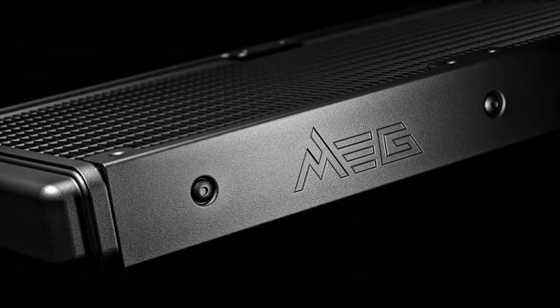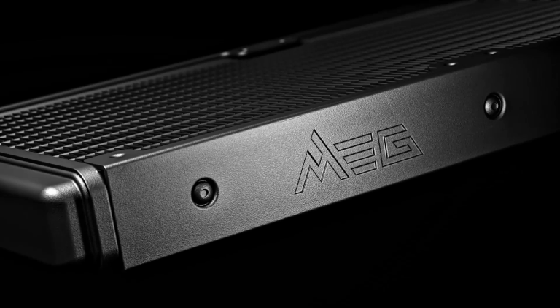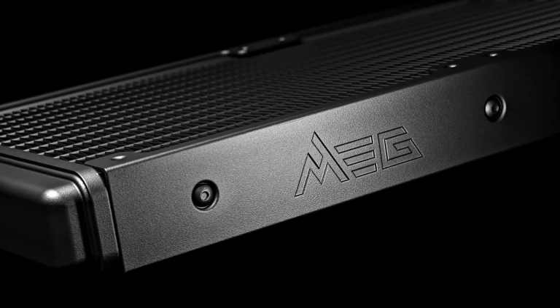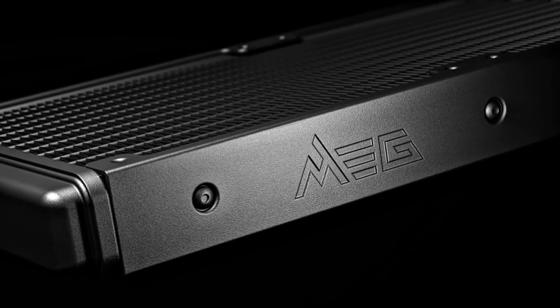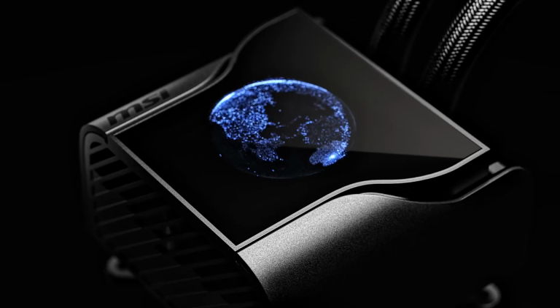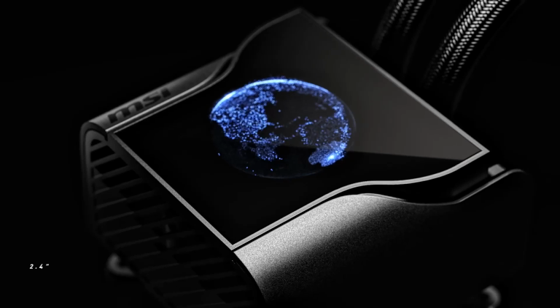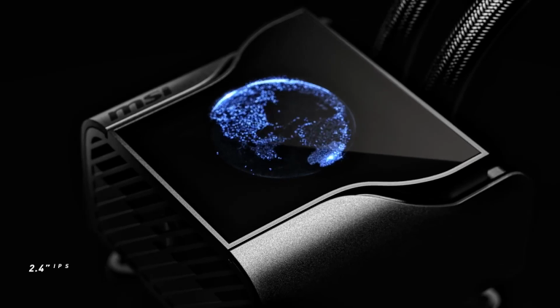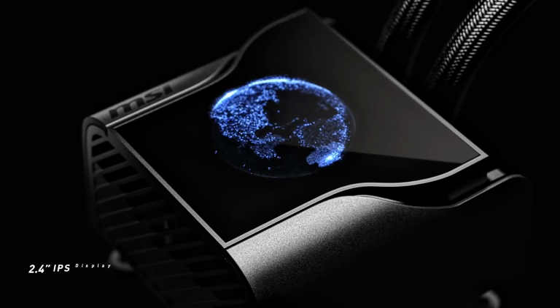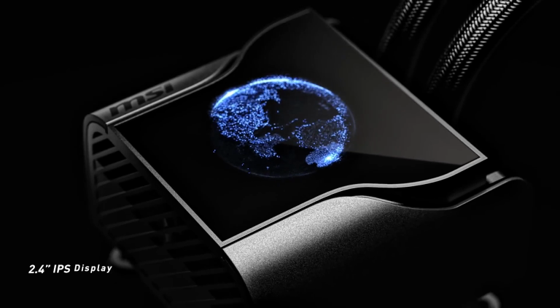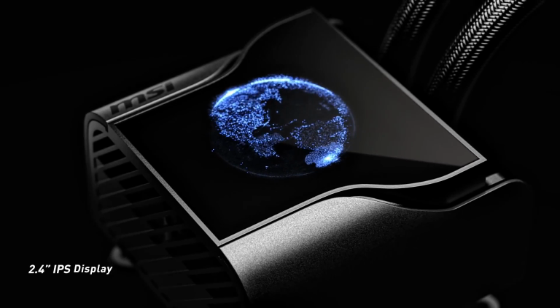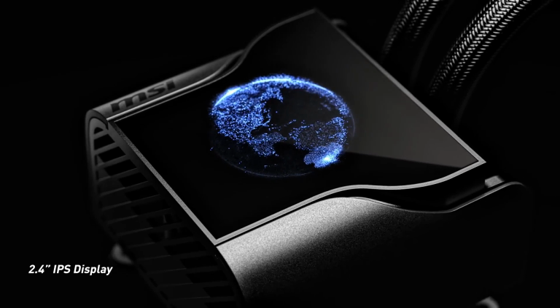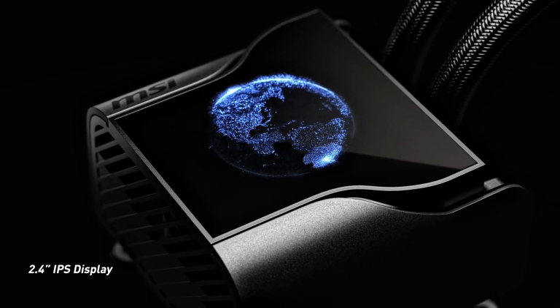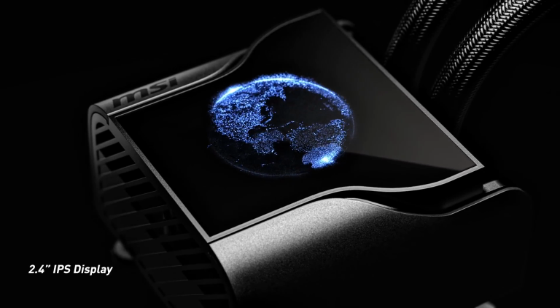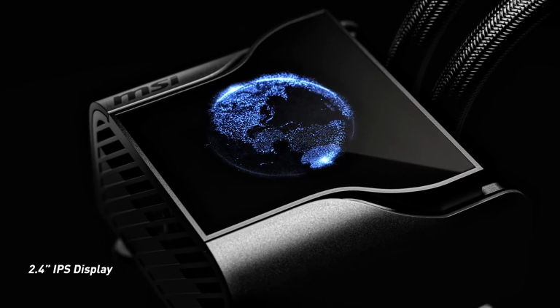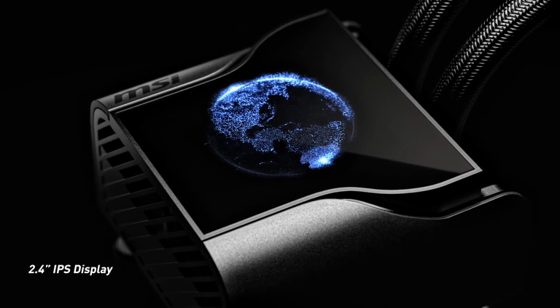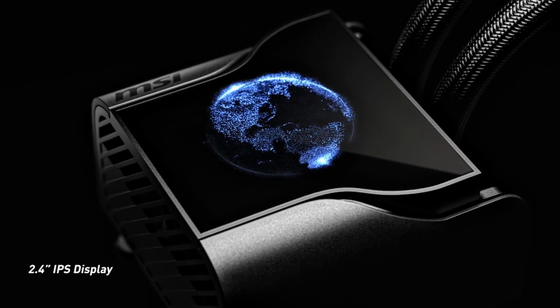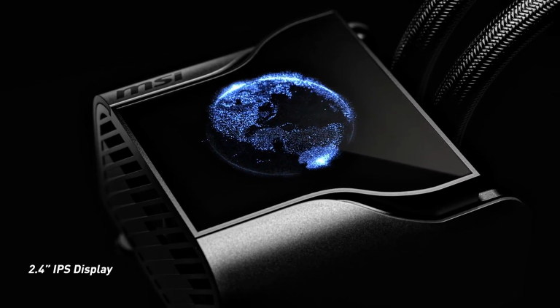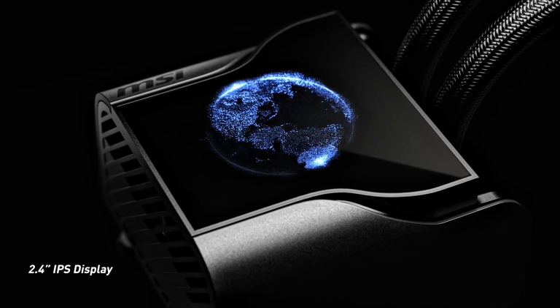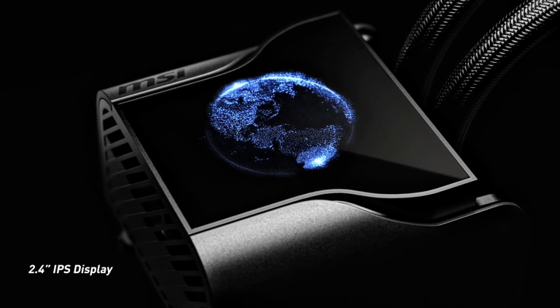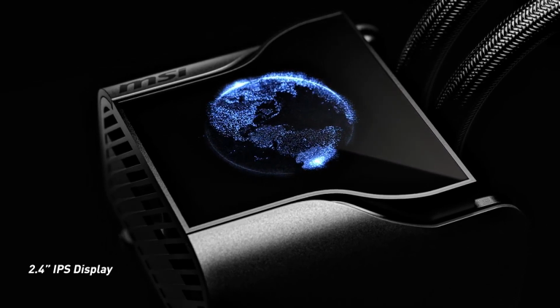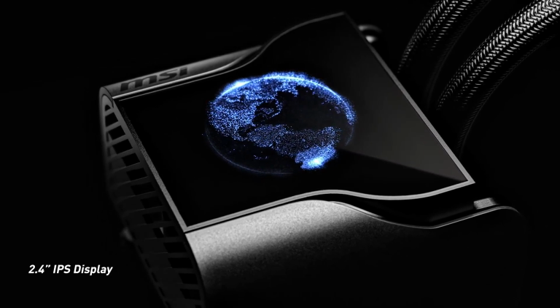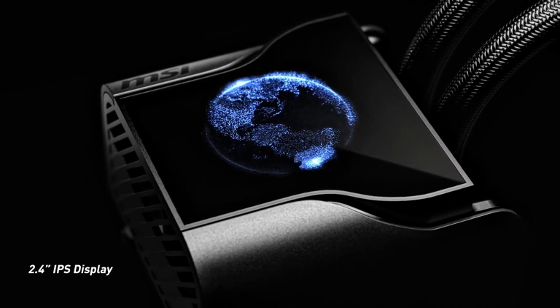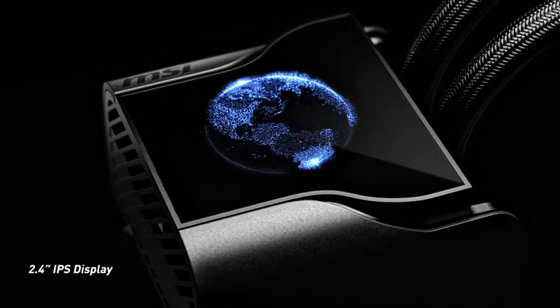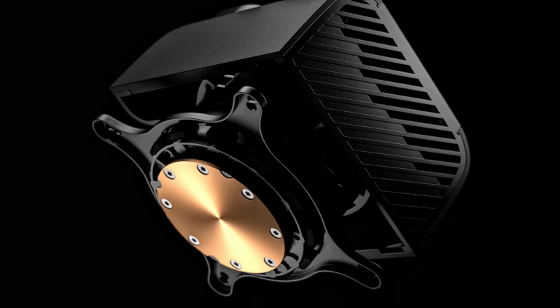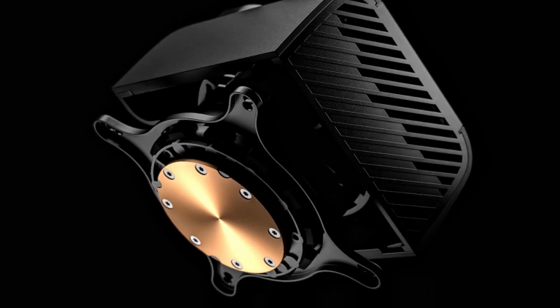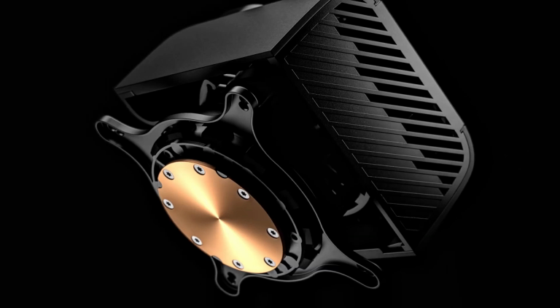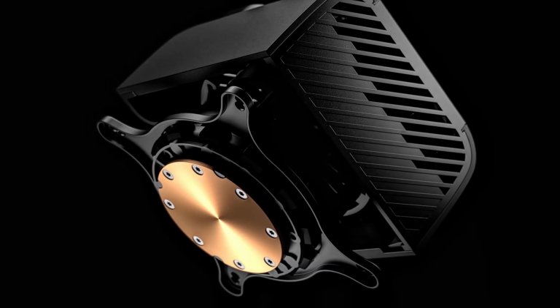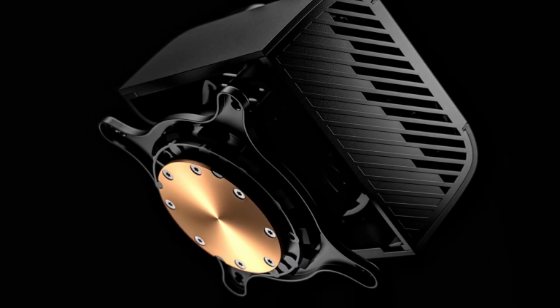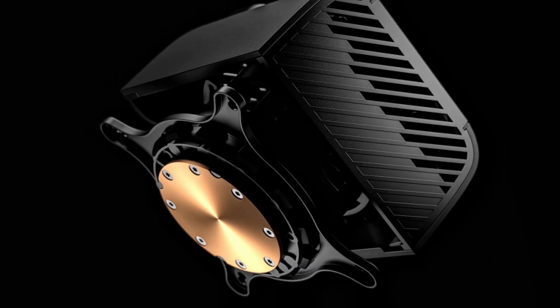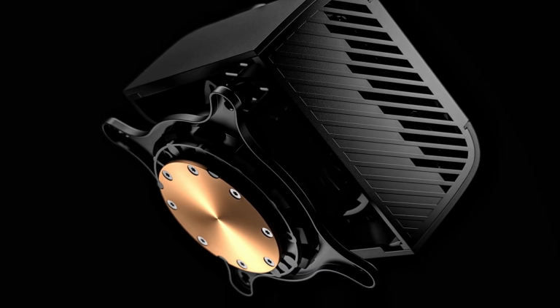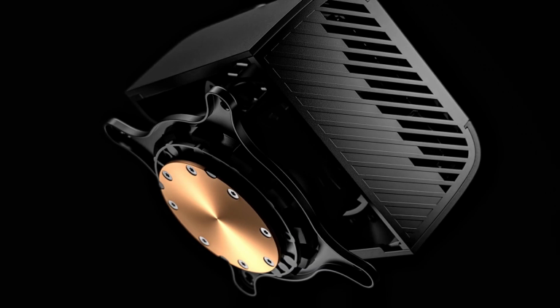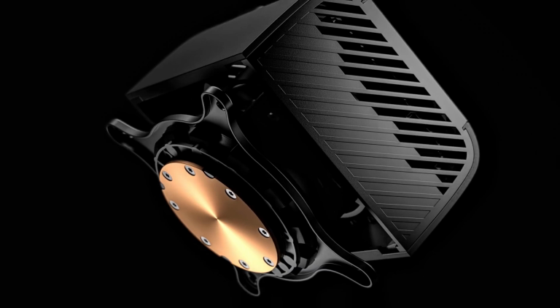A good AIO cooler lets you overclock to crank out more performance with less risk of melting your CPU to a crisp.